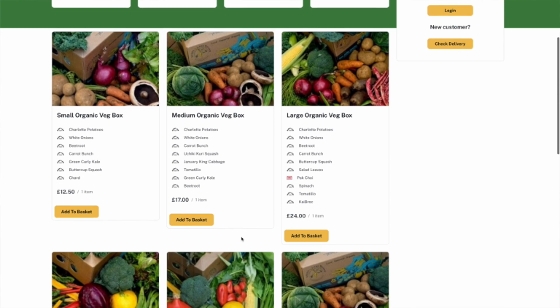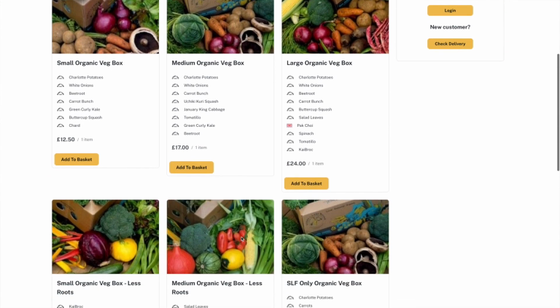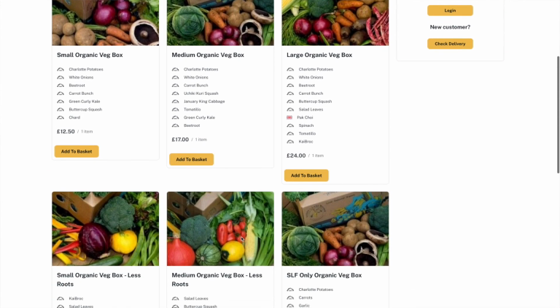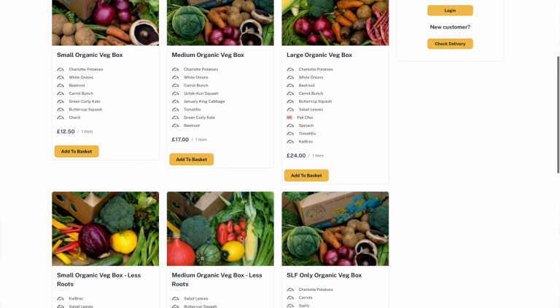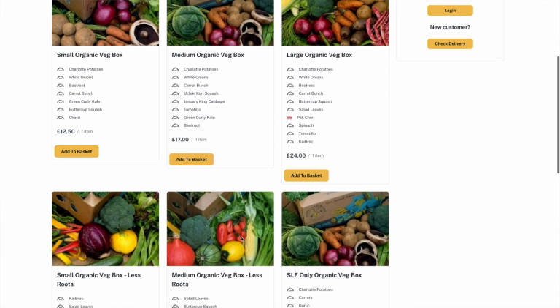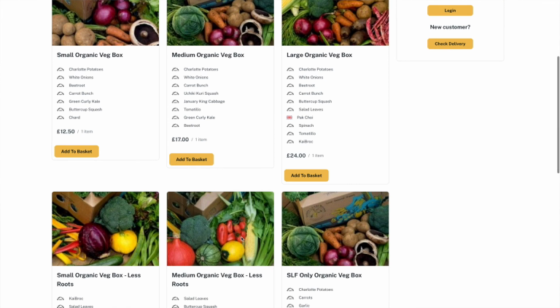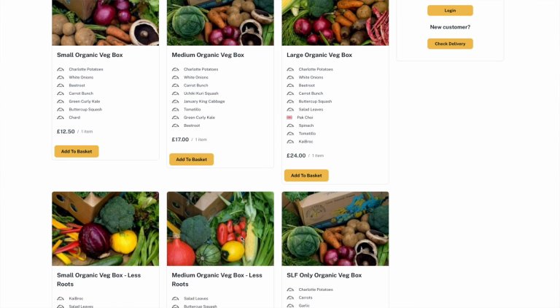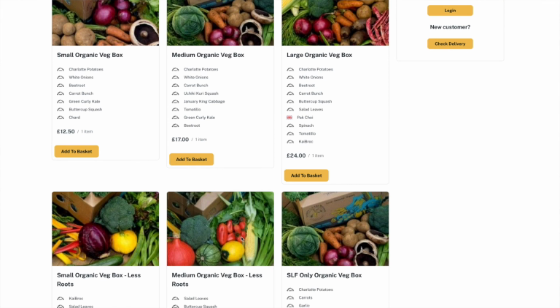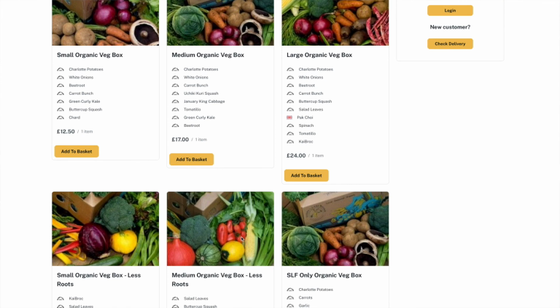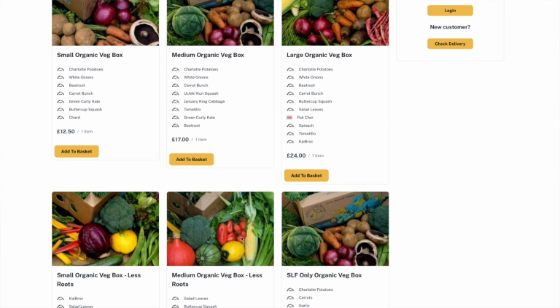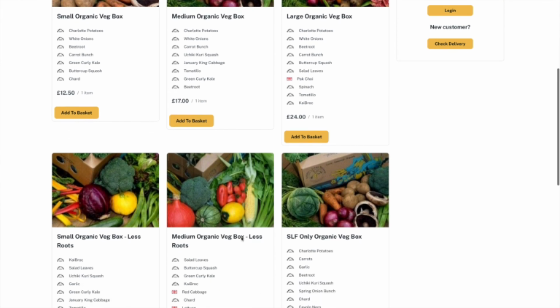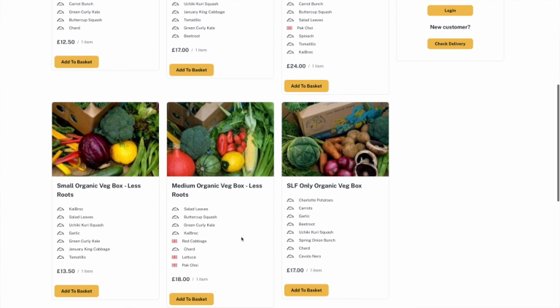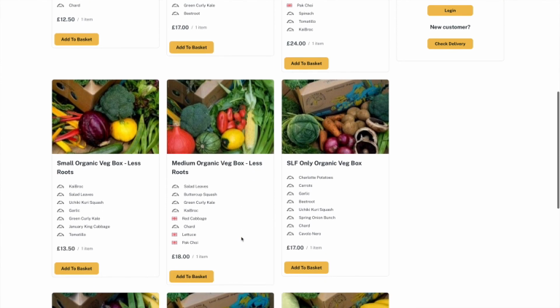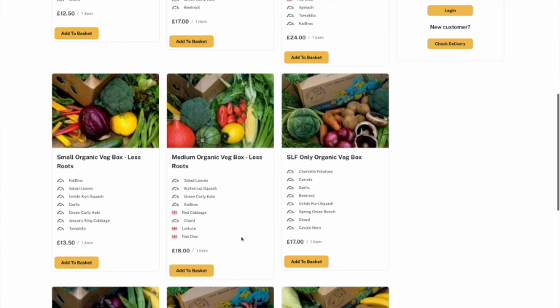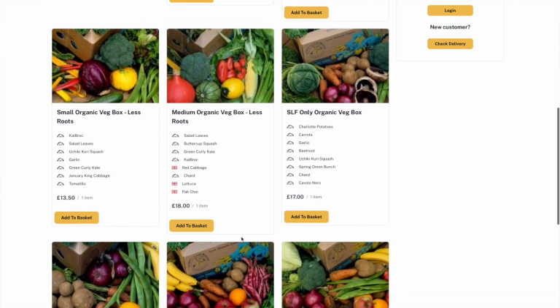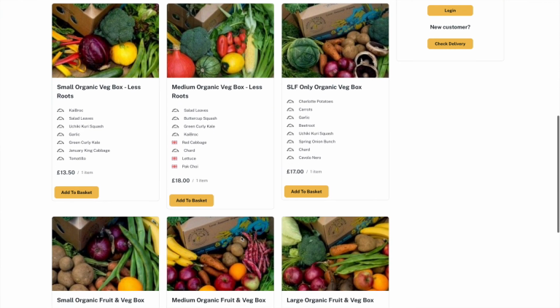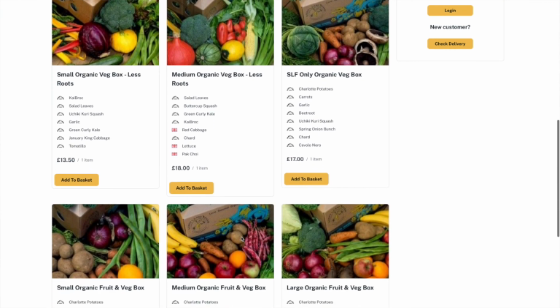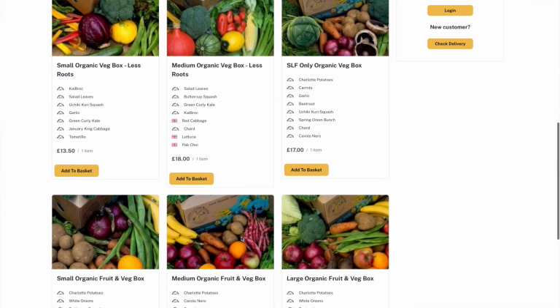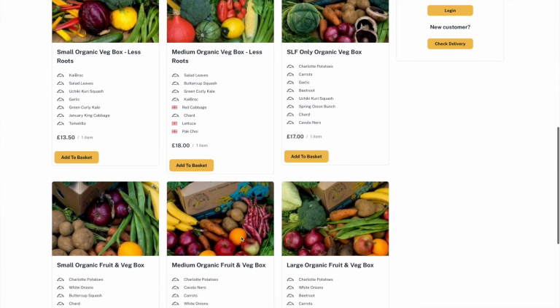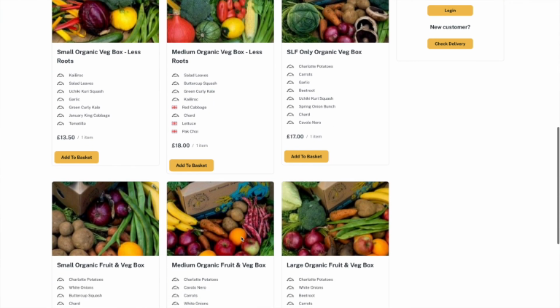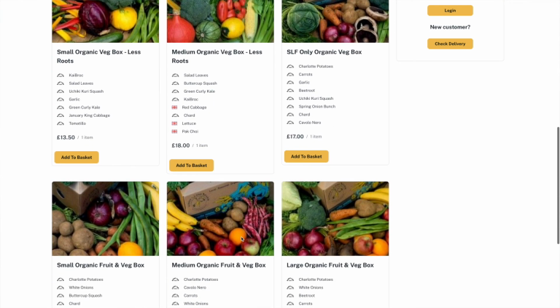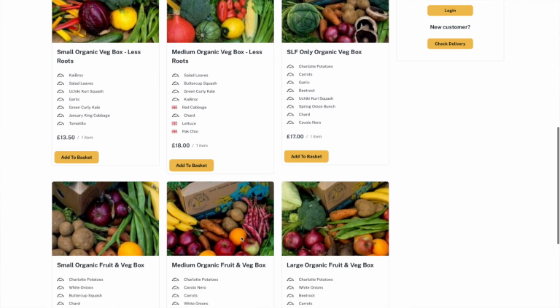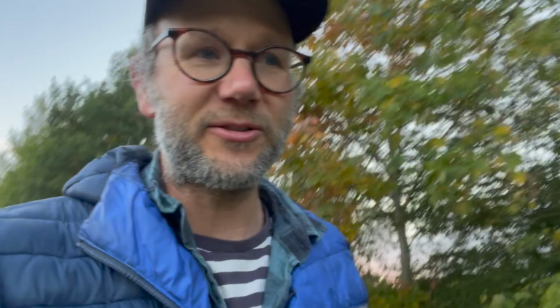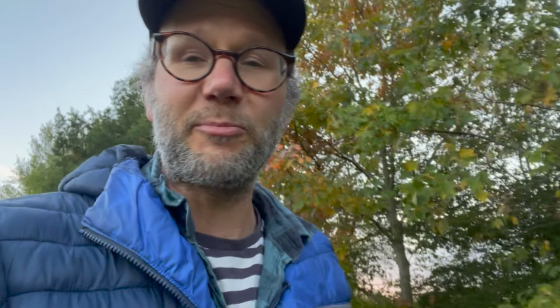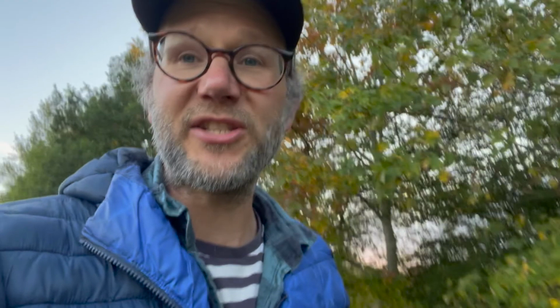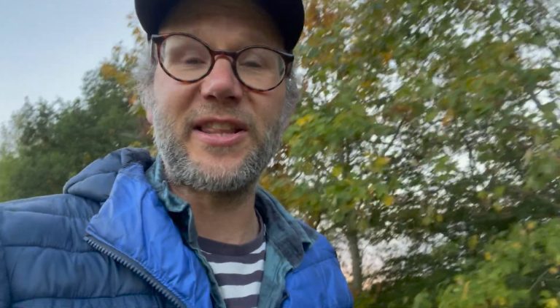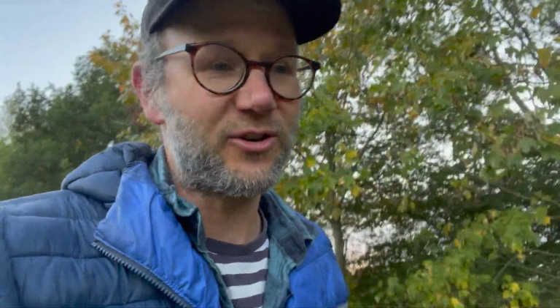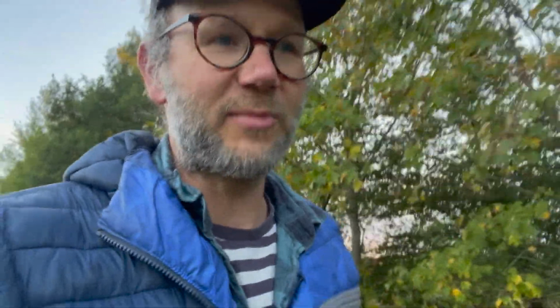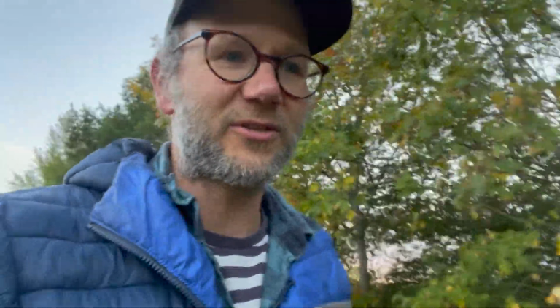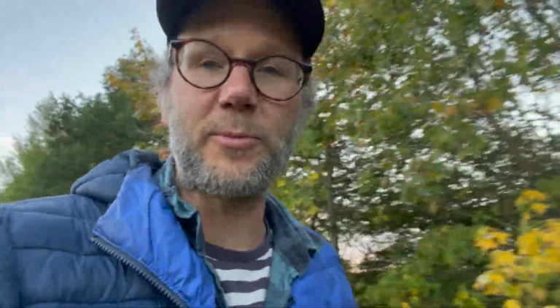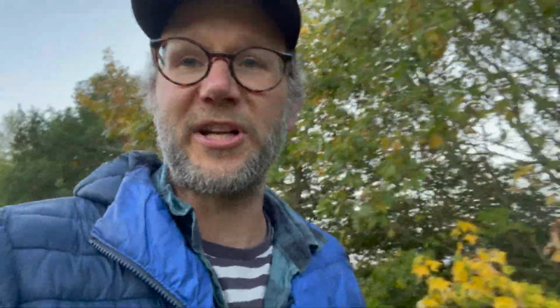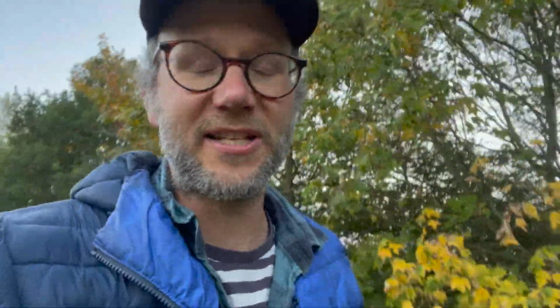You'll find that once you've added a veg box to your basket, you can make swaps really easily.